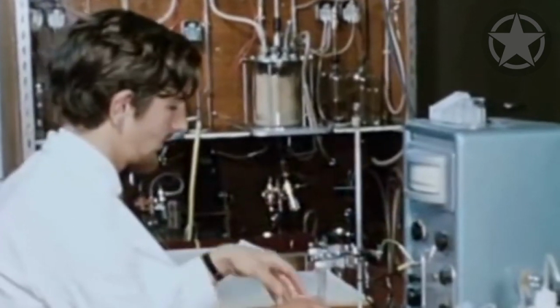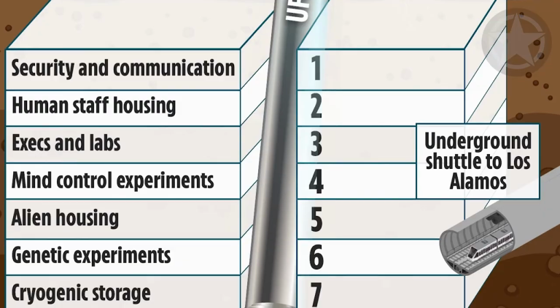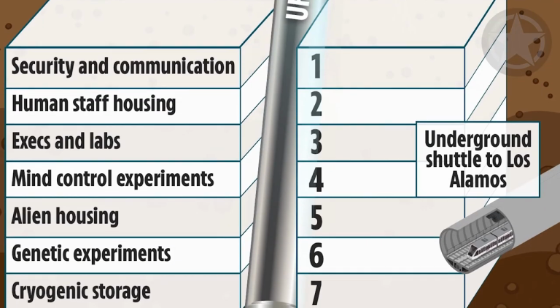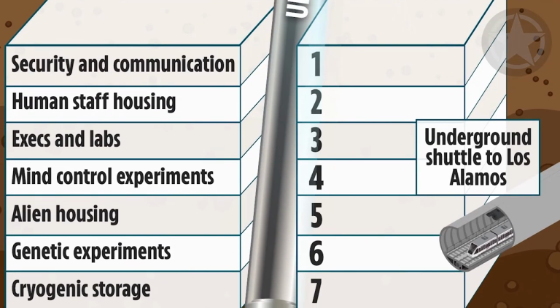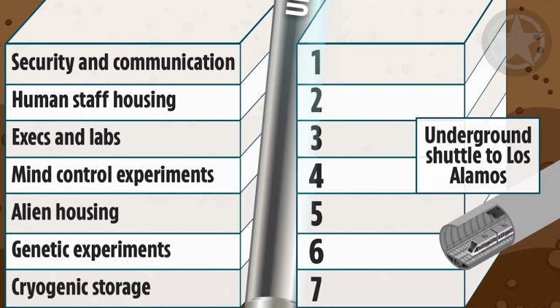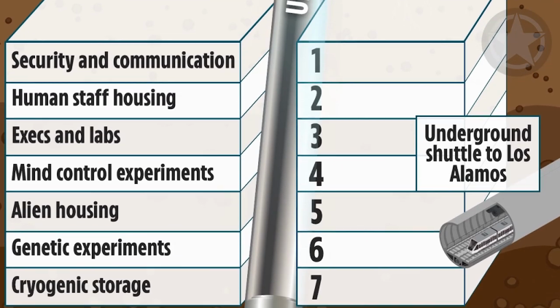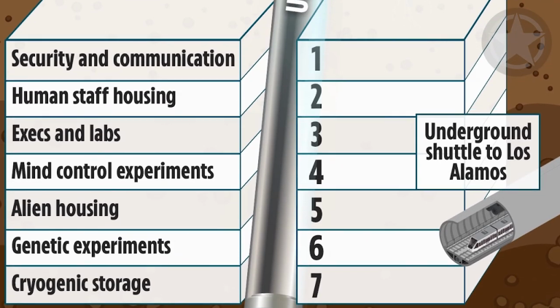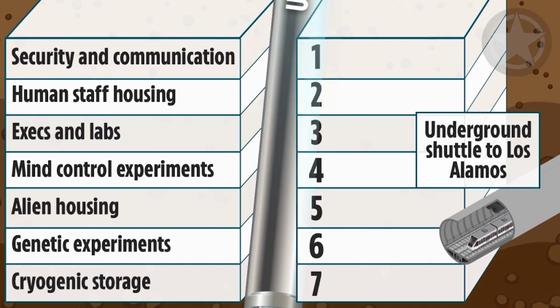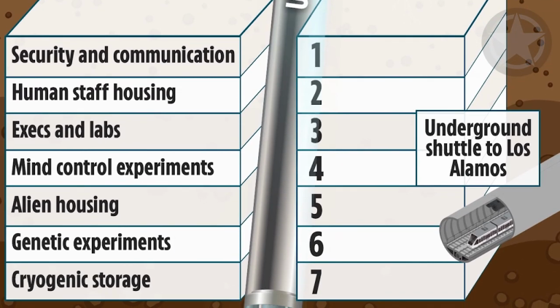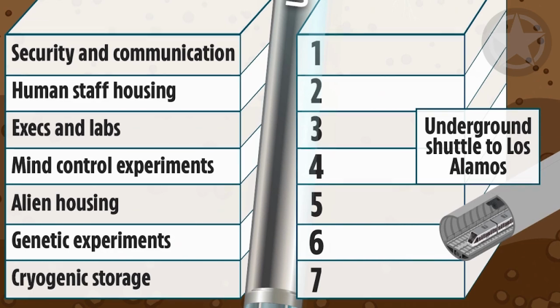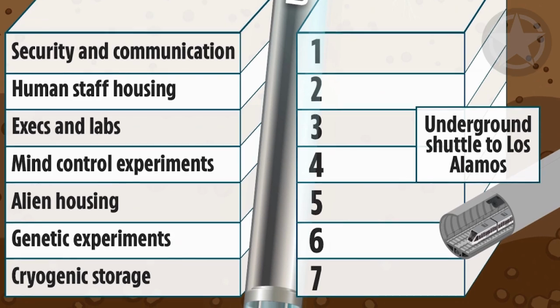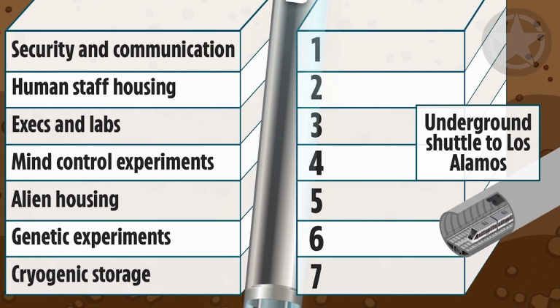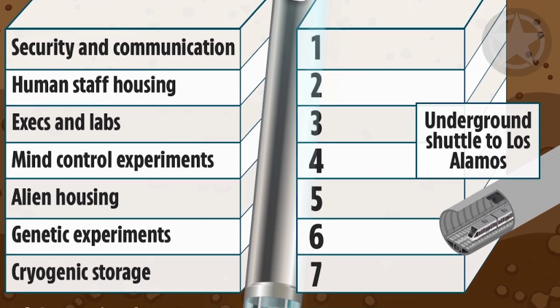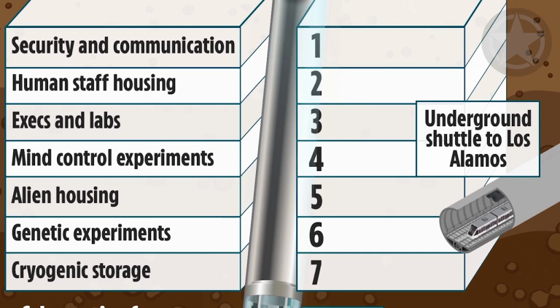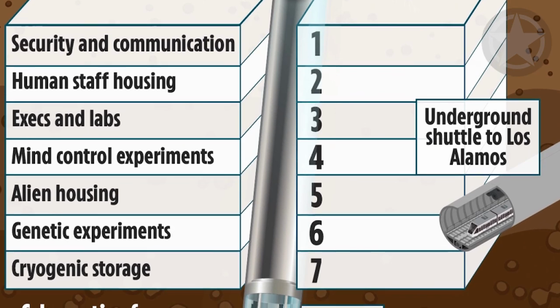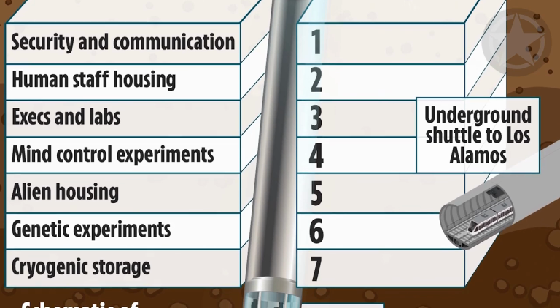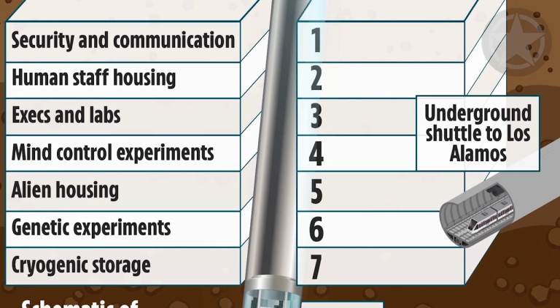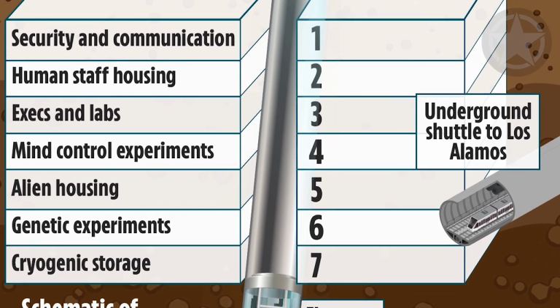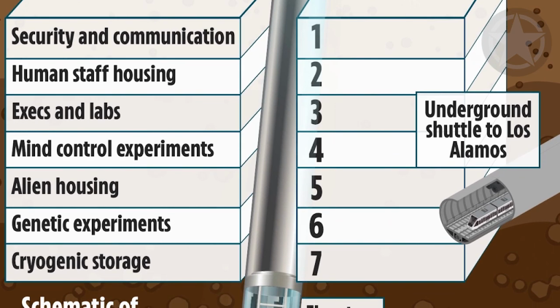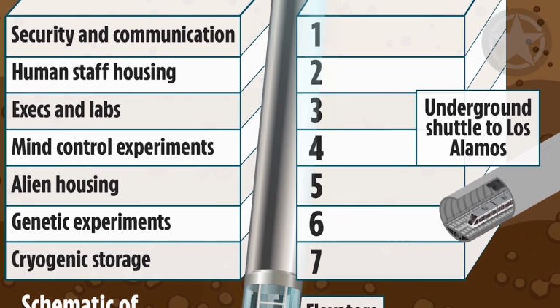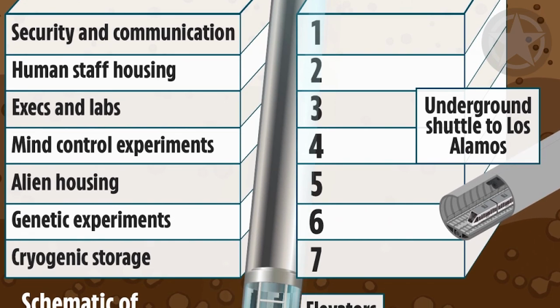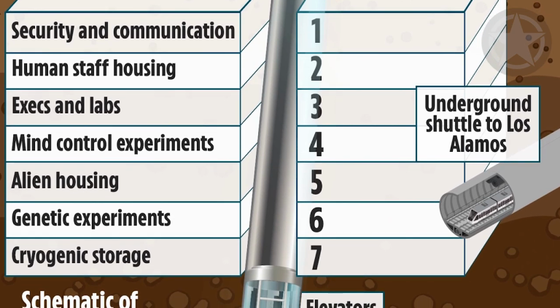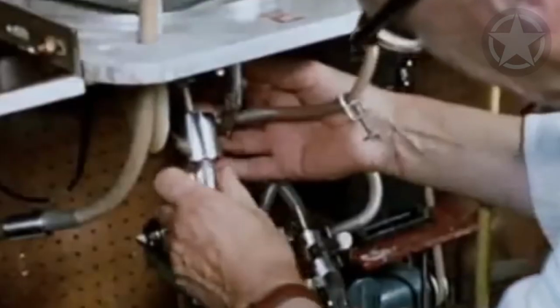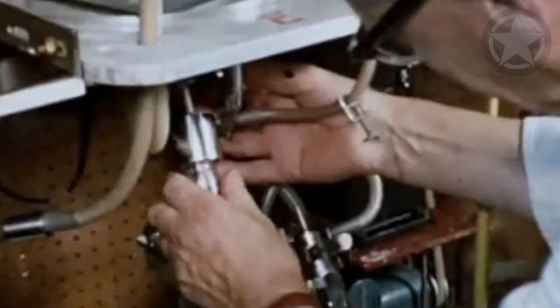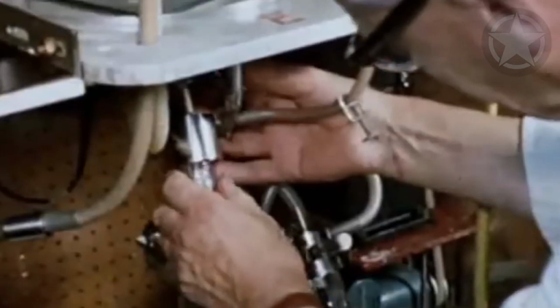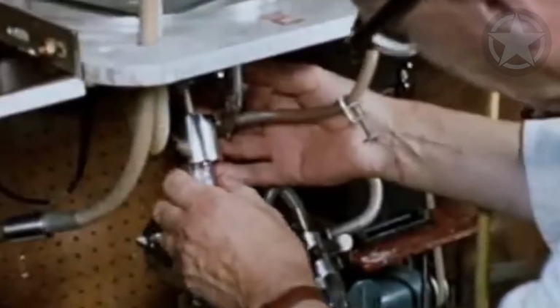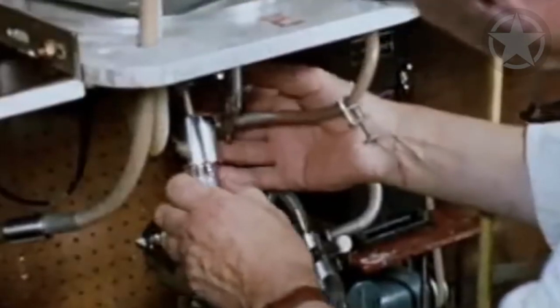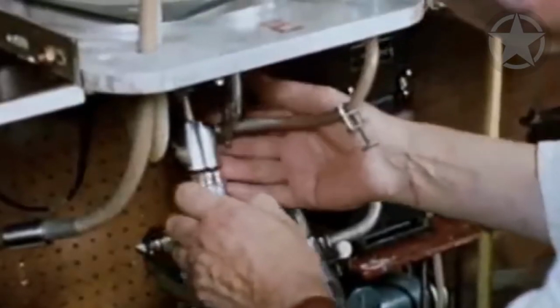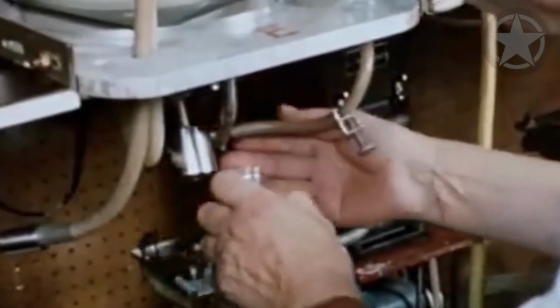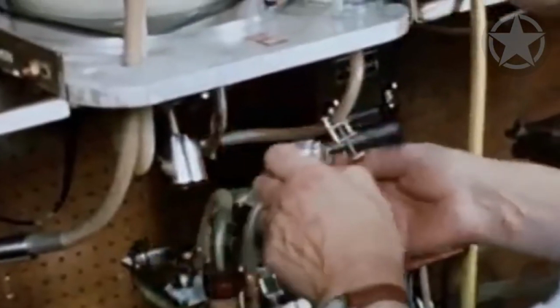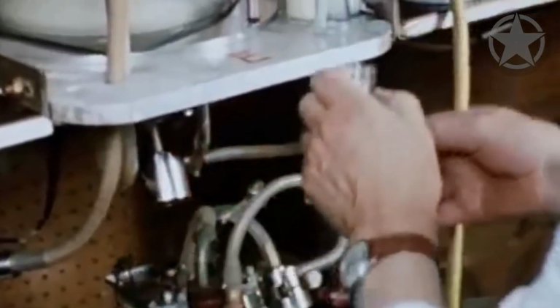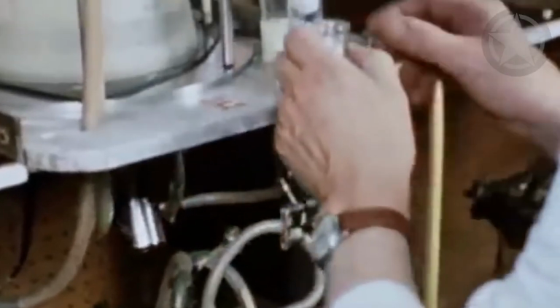While there isn't proof of anything of this kind, the Dulce base remains a mystery to the world — a mystery that we might get to see one day.